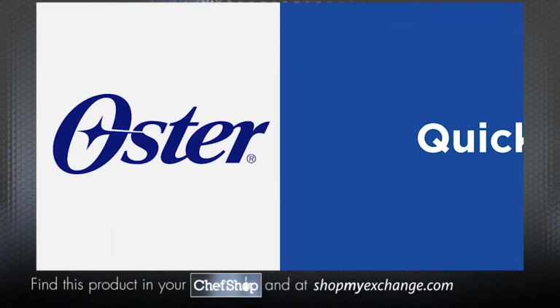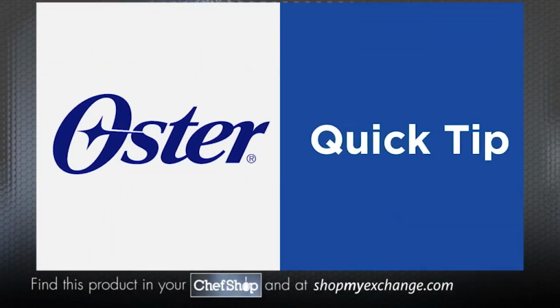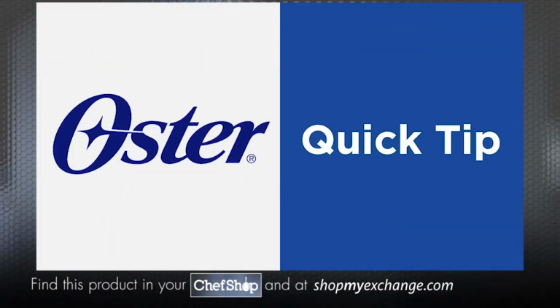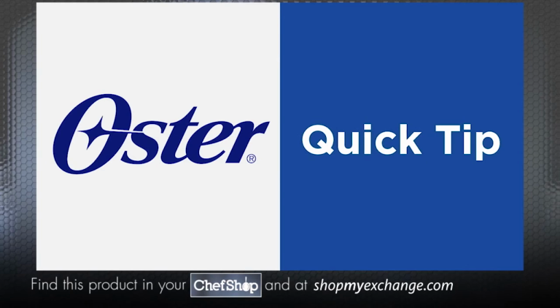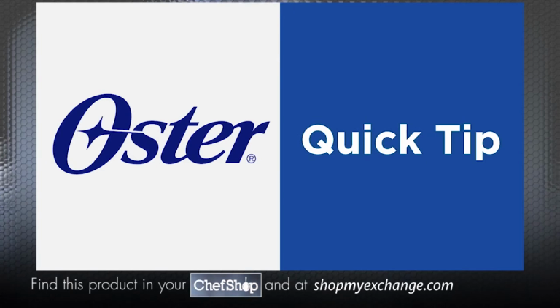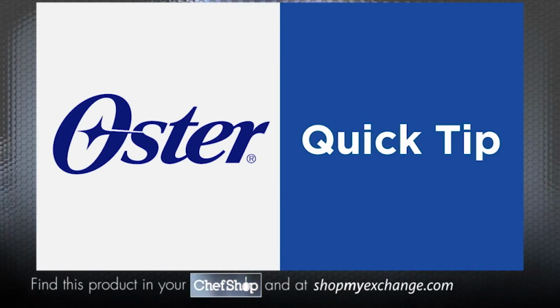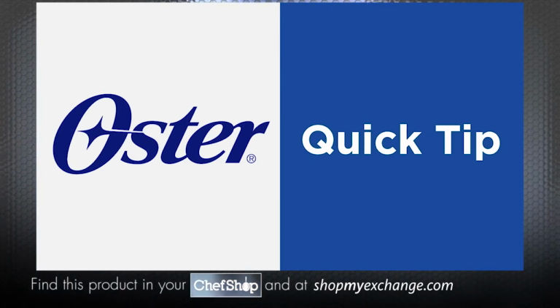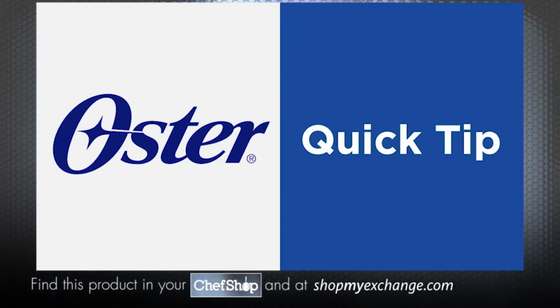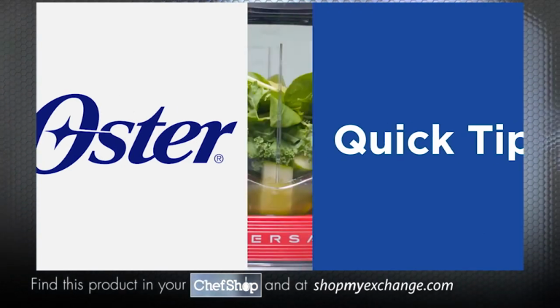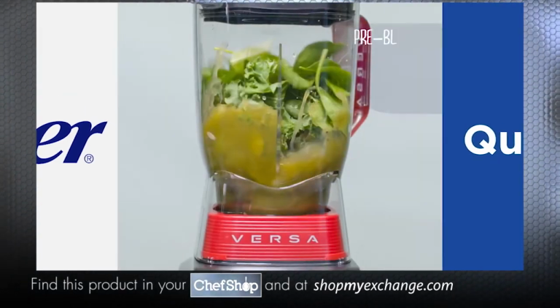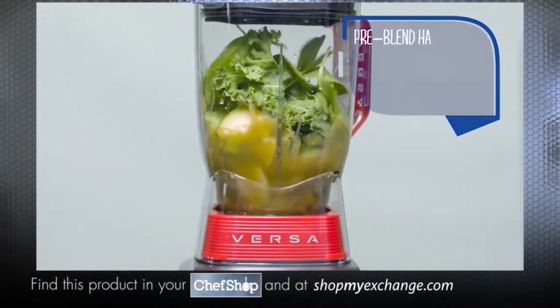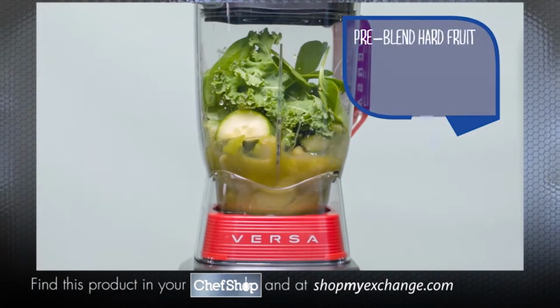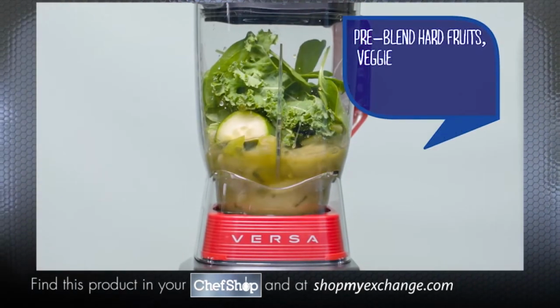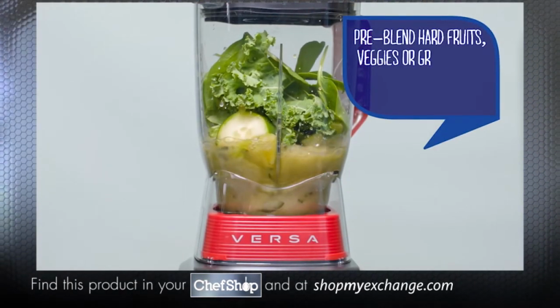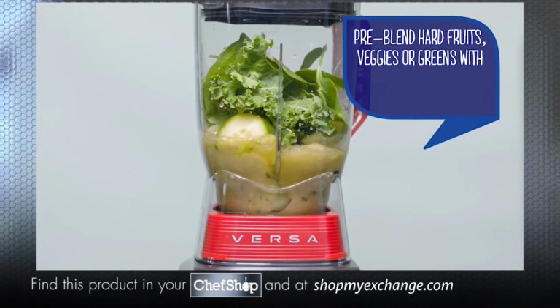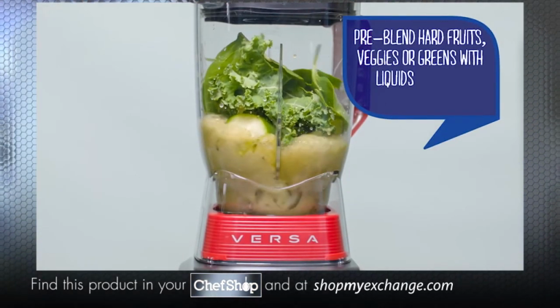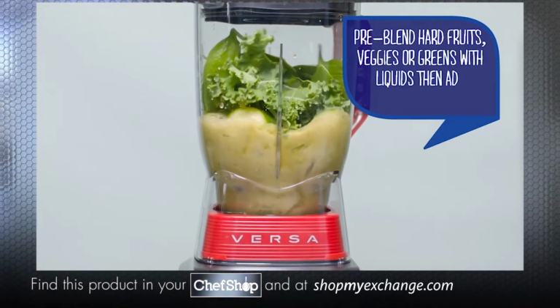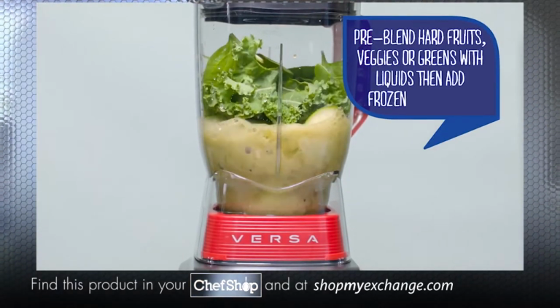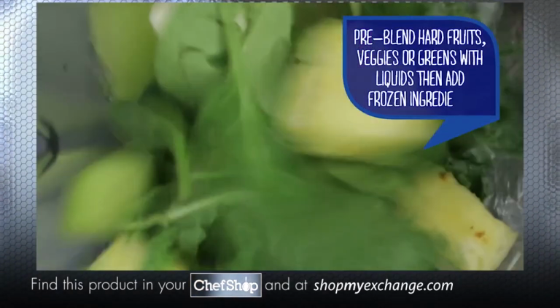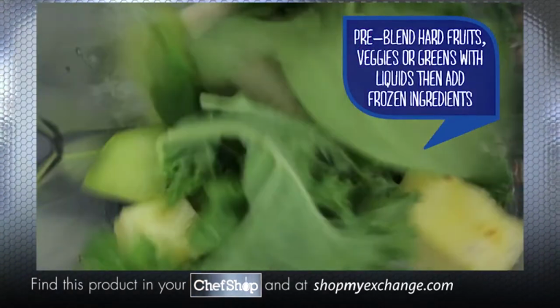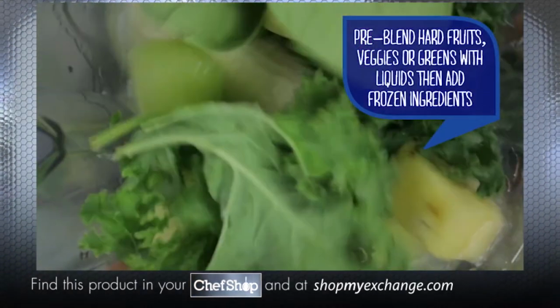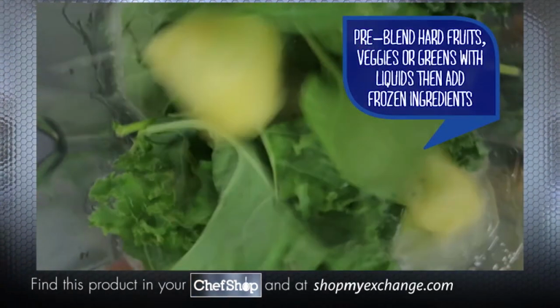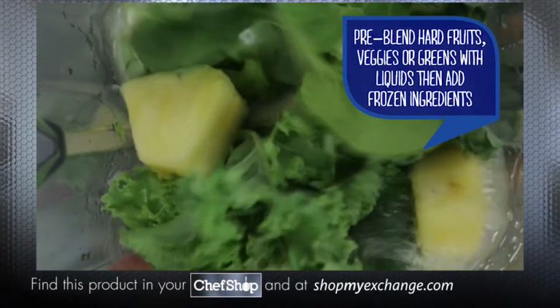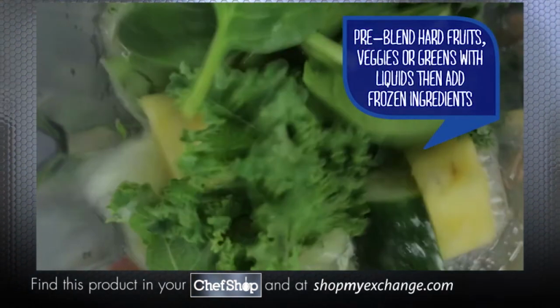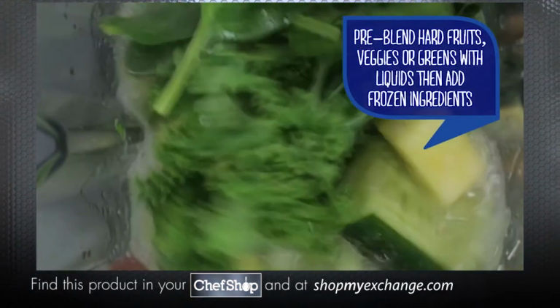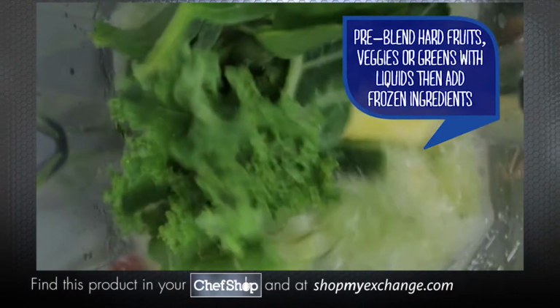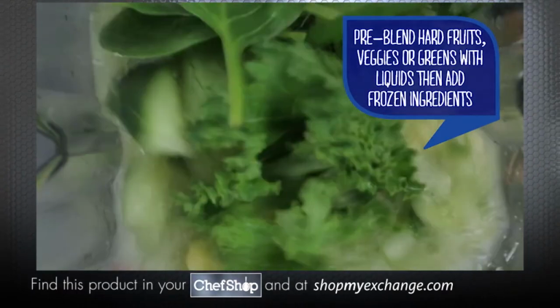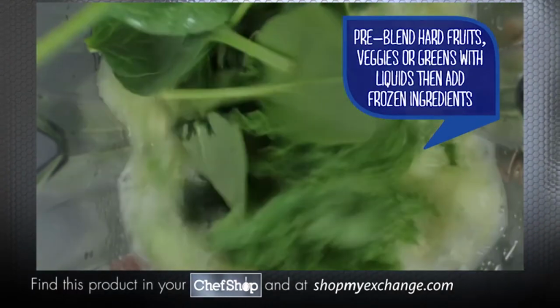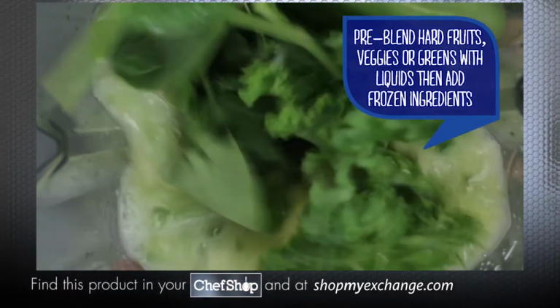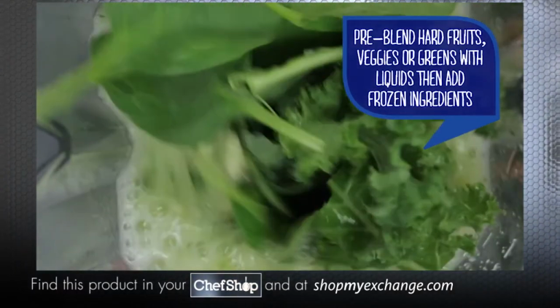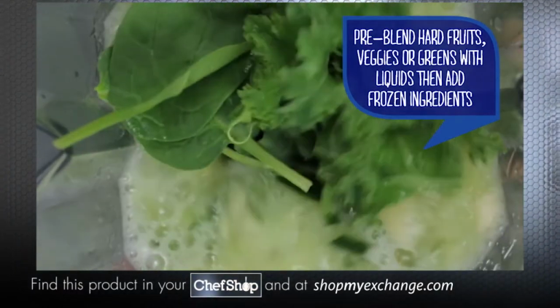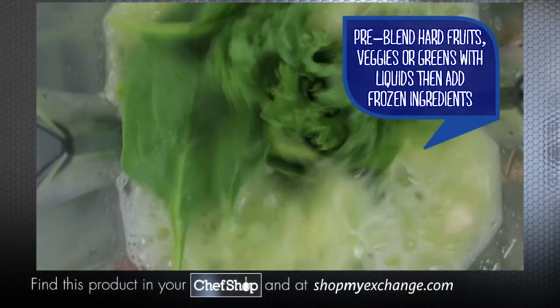Here's a quick tip for a smoother smoothie: if you're using a lot of hard fruits and veggies, or a lot of greens, be sure to pre-blend them with your liquids first.